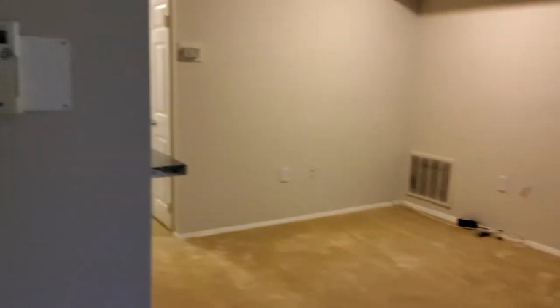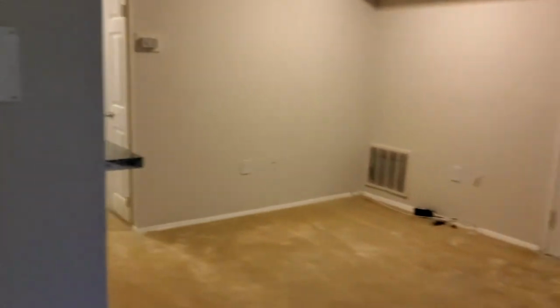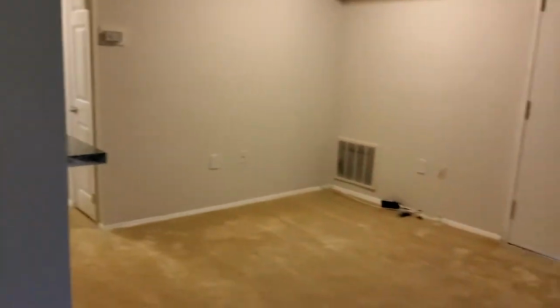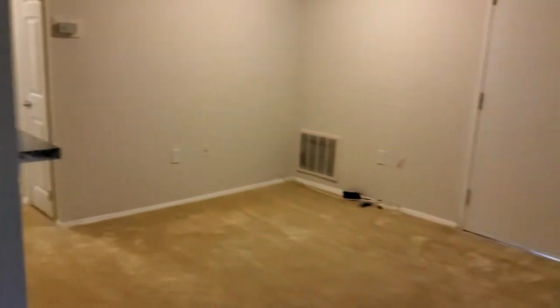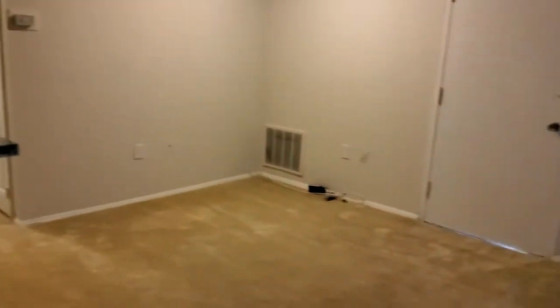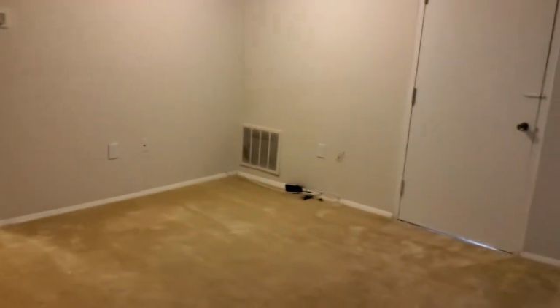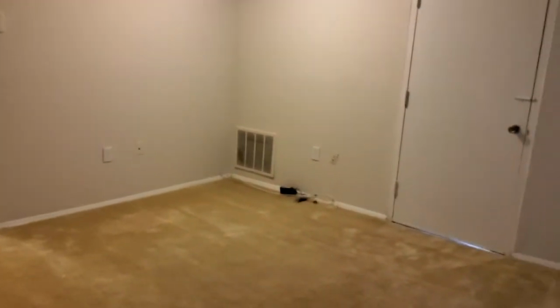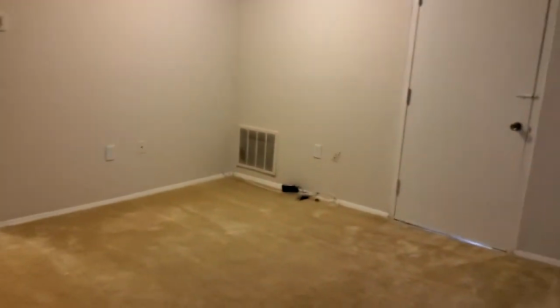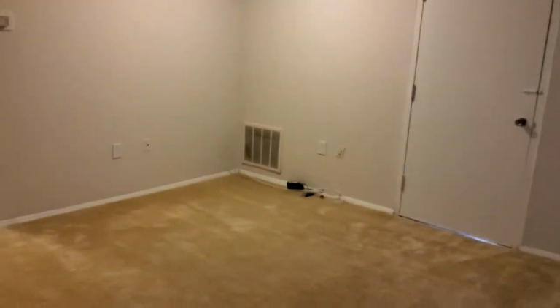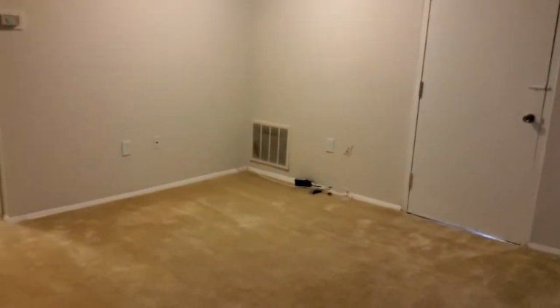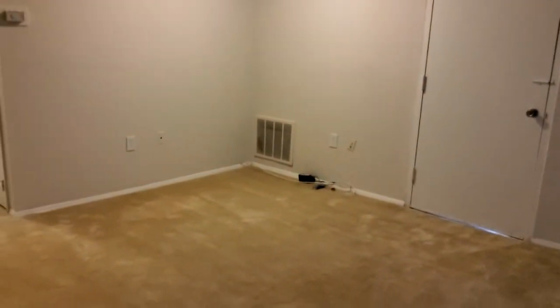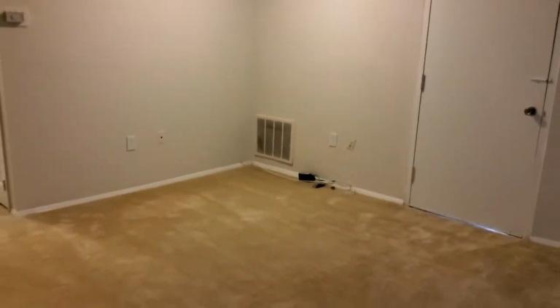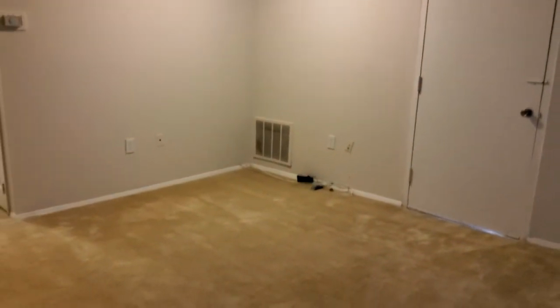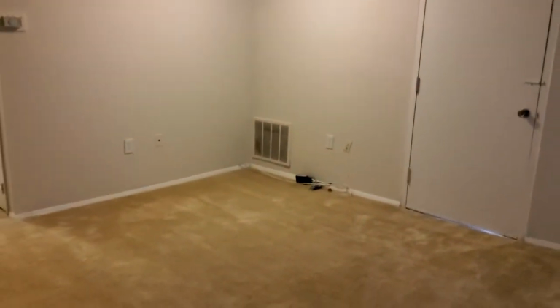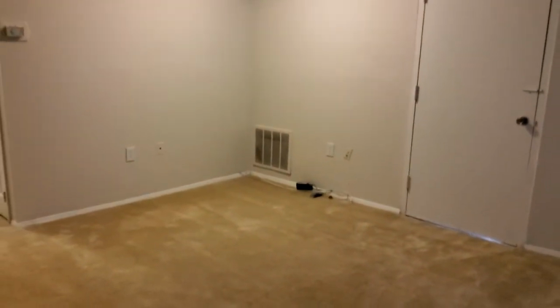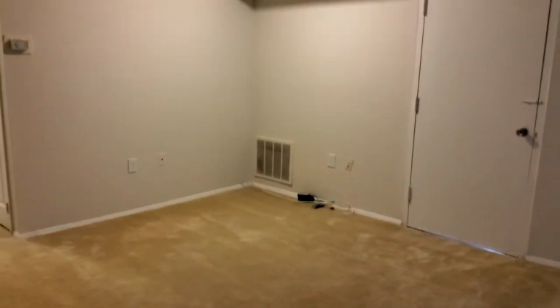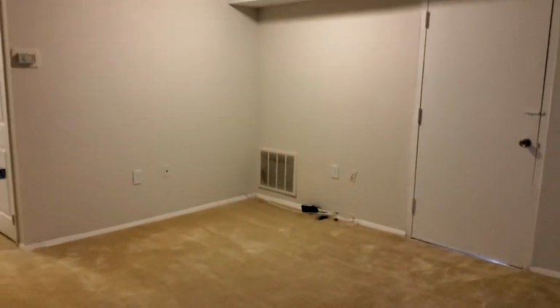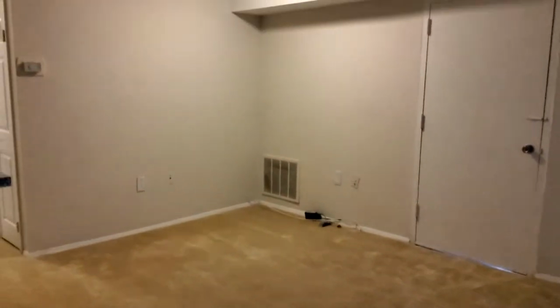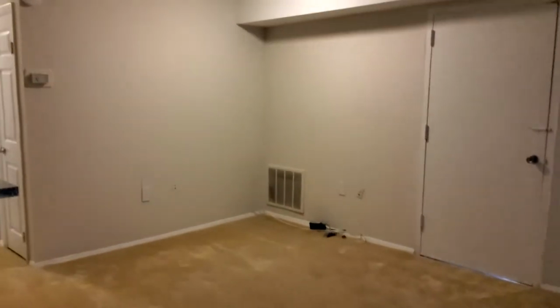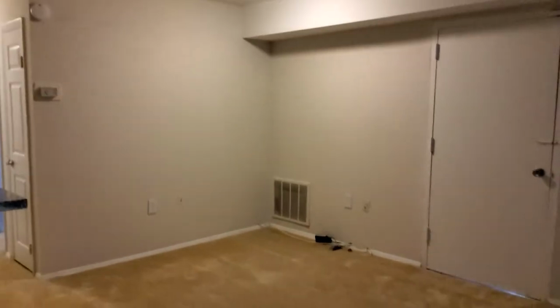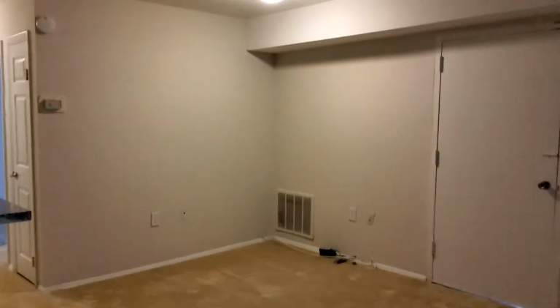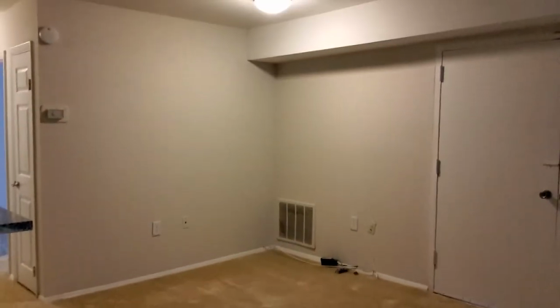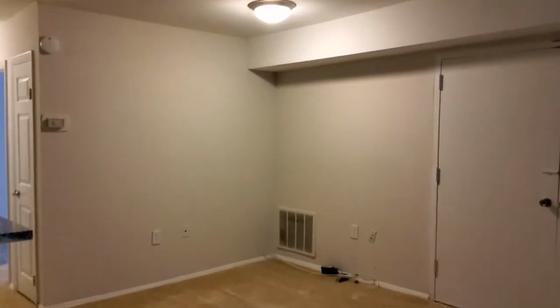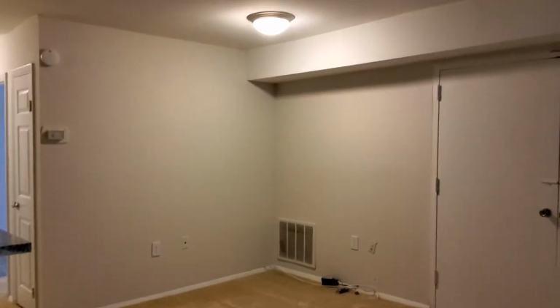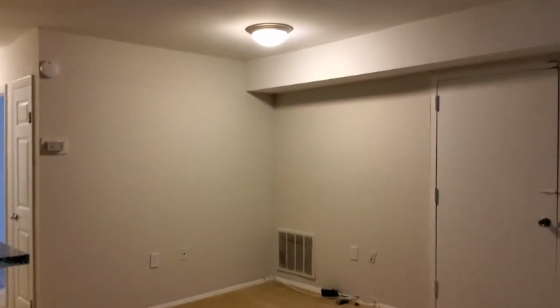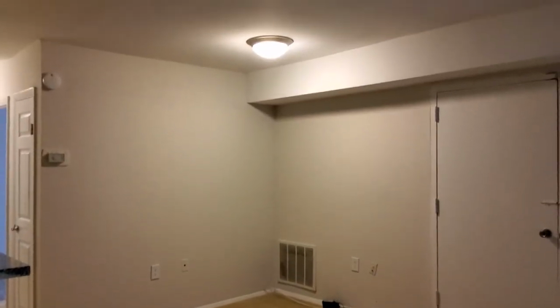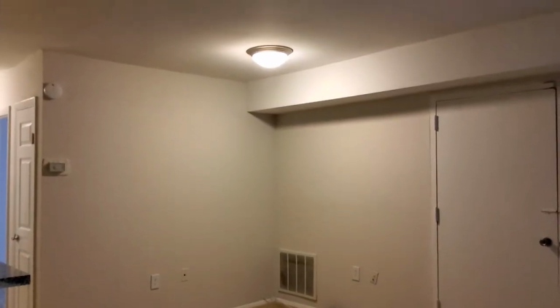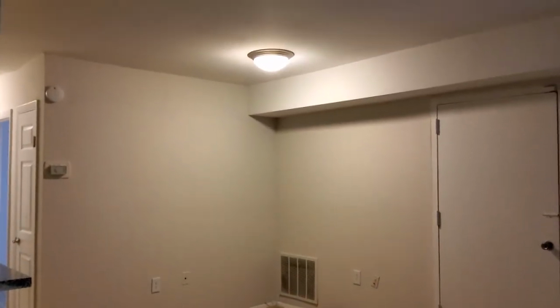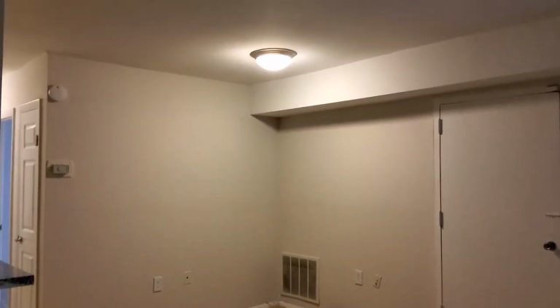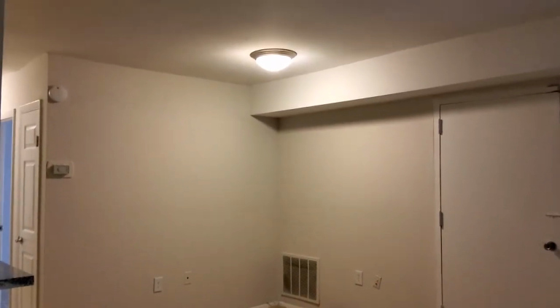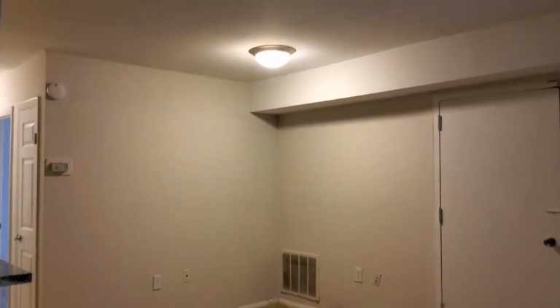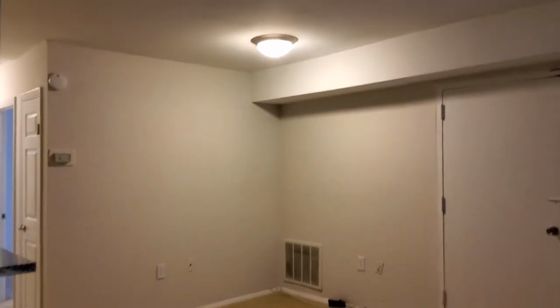Here, you will see our dining room area, which comes with its own light fixture.